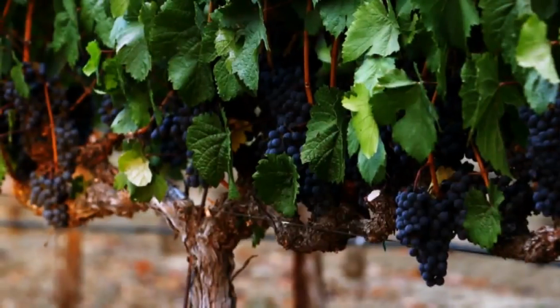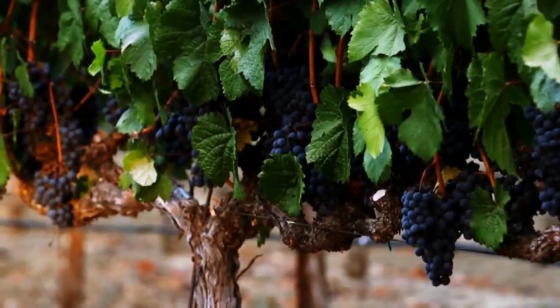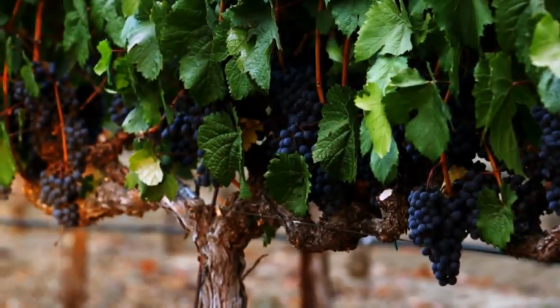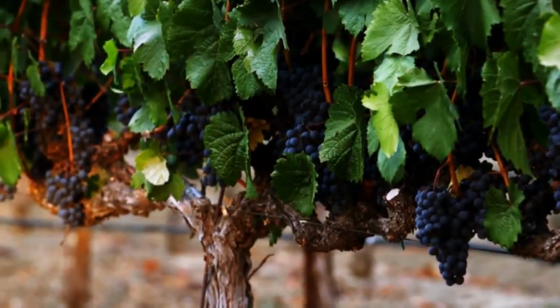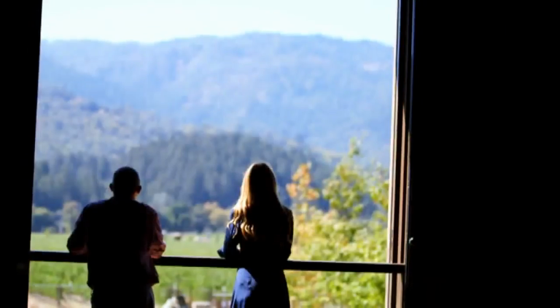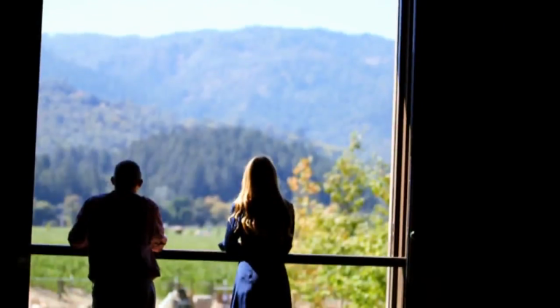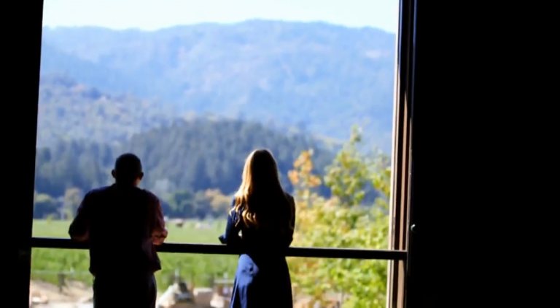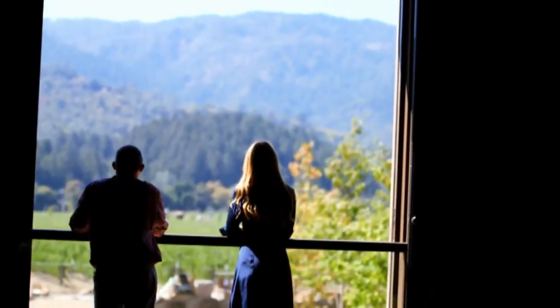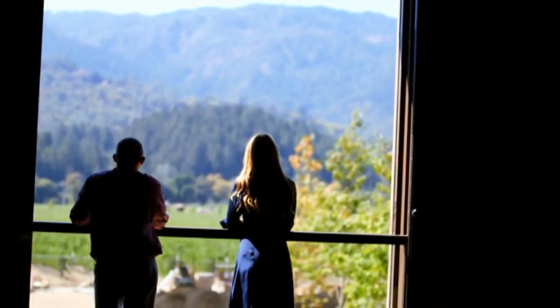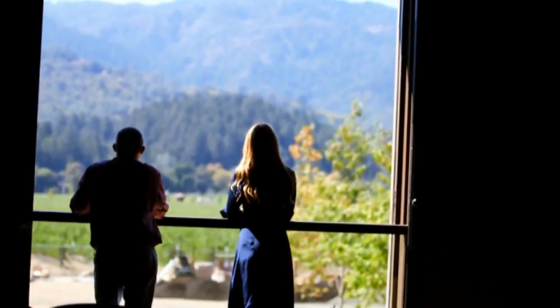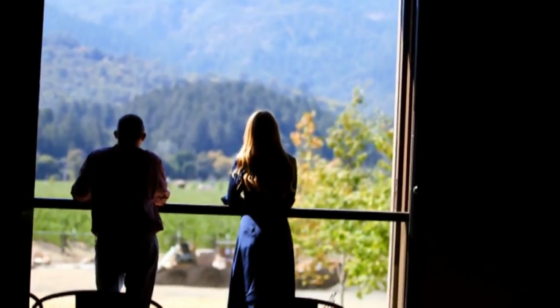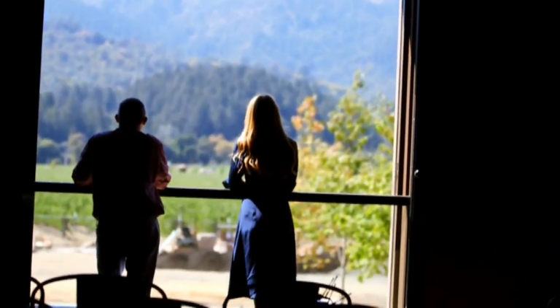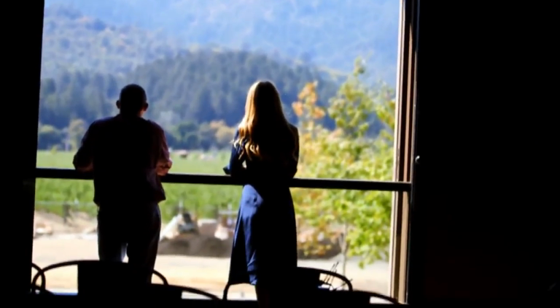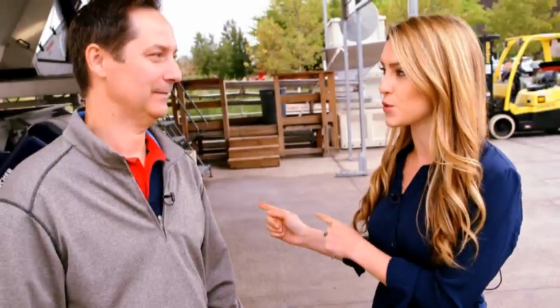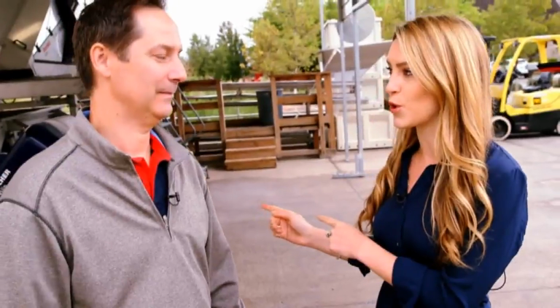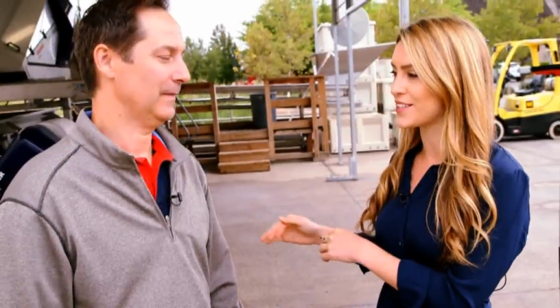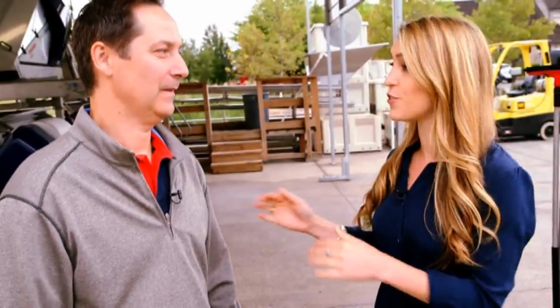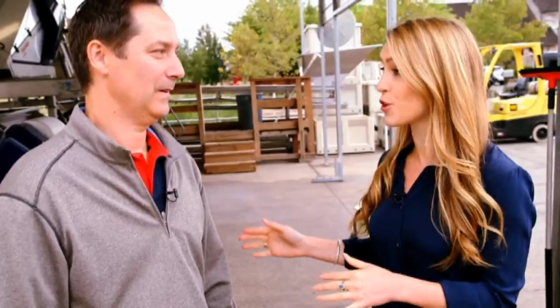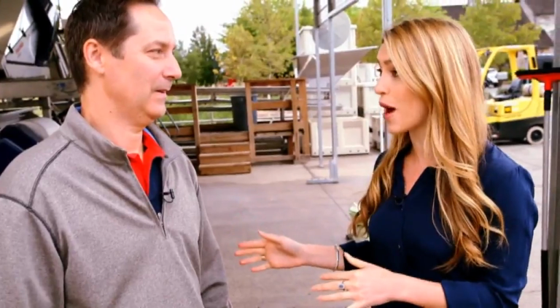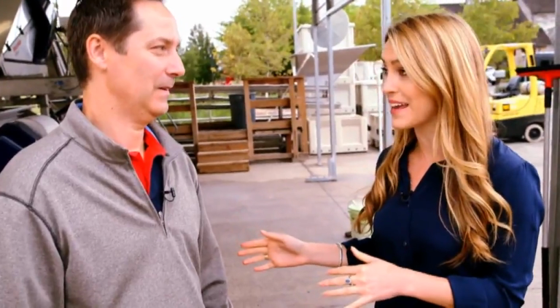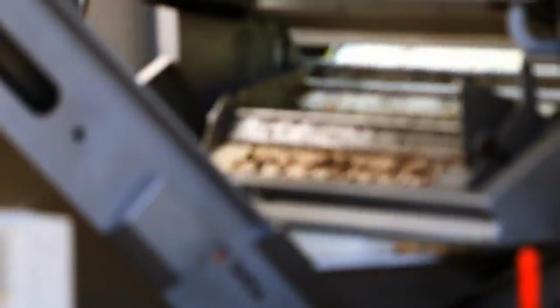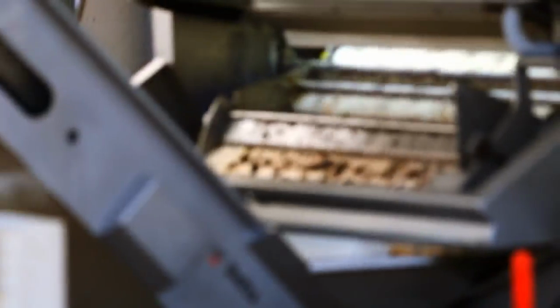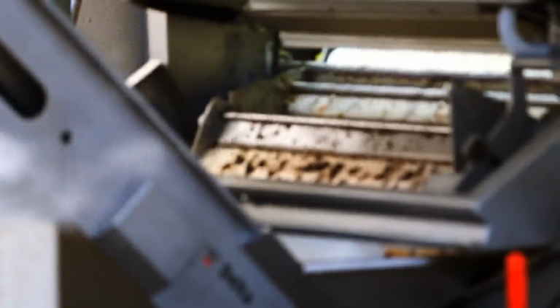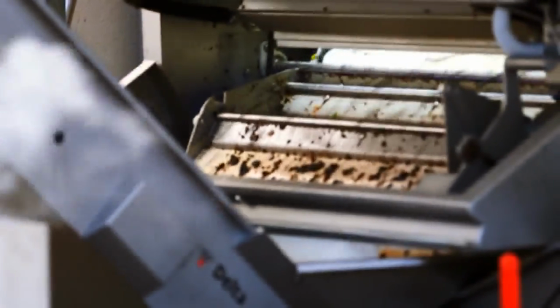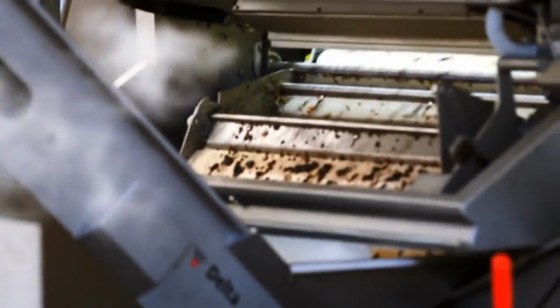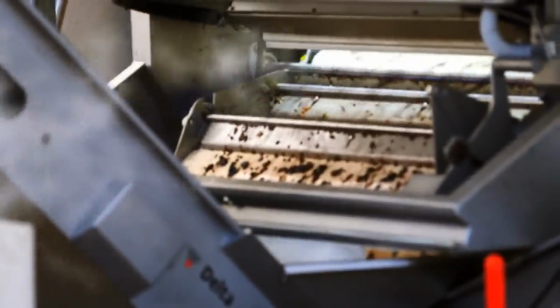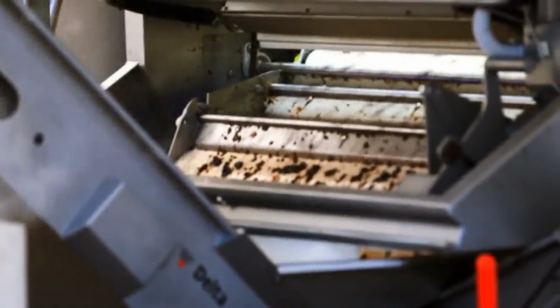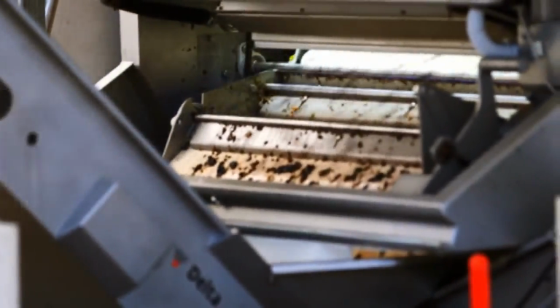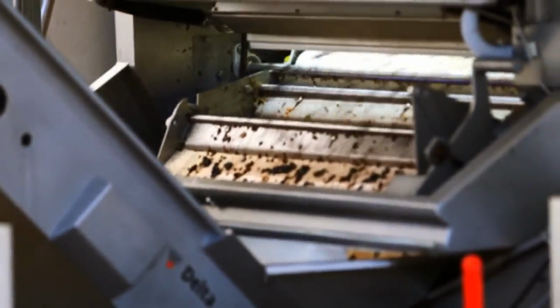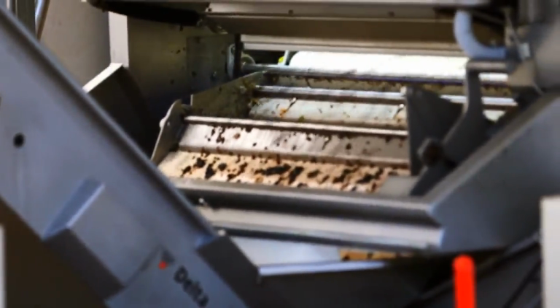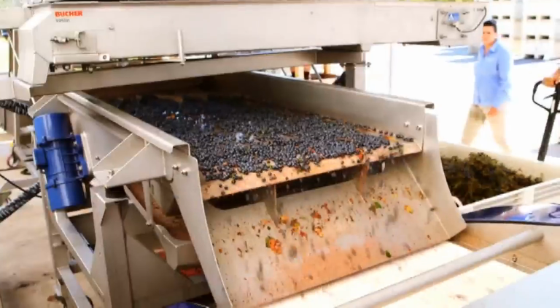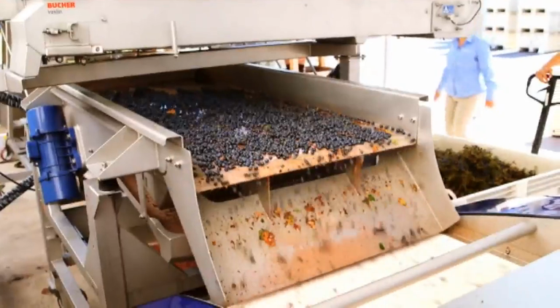People have been making wine for centuries. This optic sorter is the future of winemaking. This is the future. But never like this.